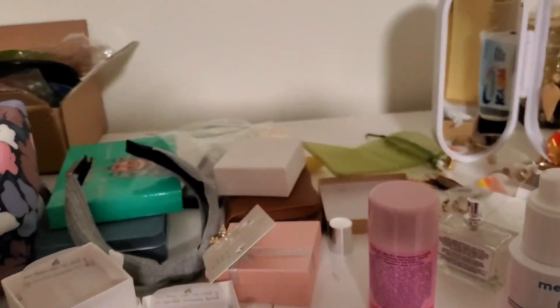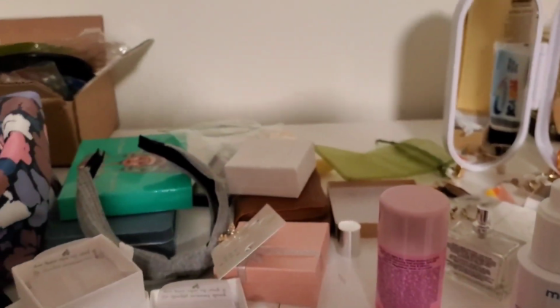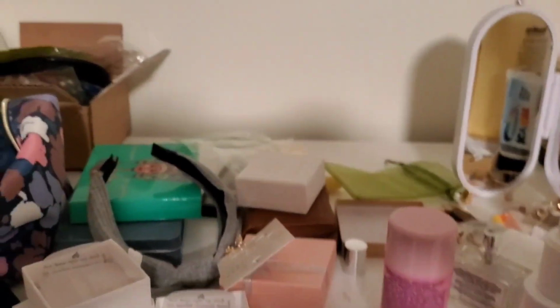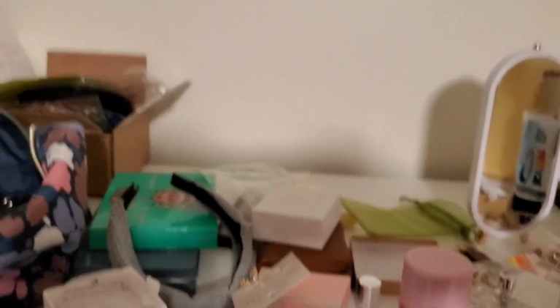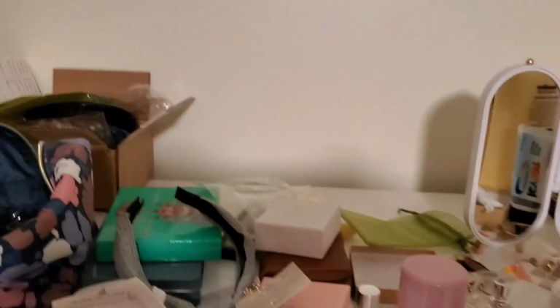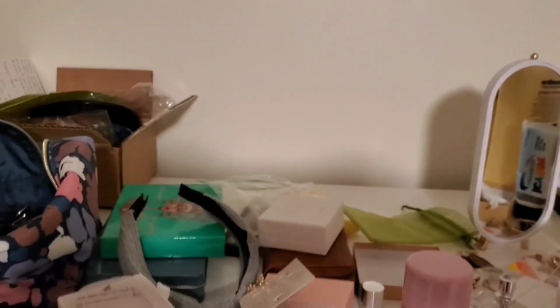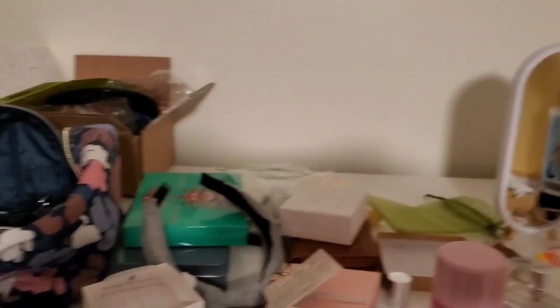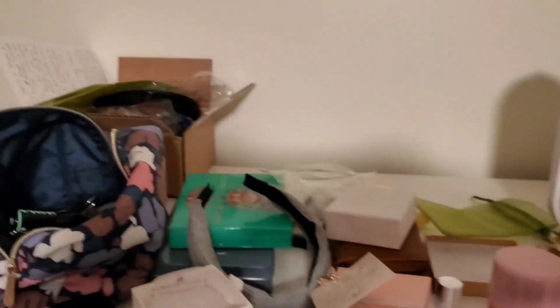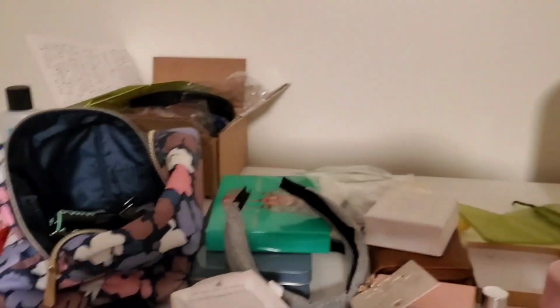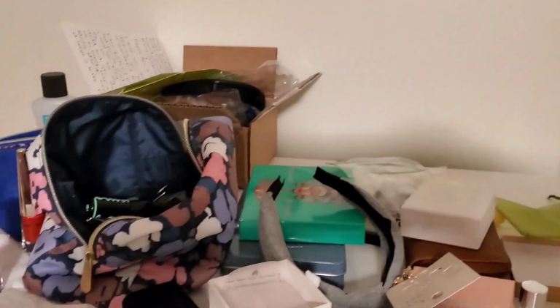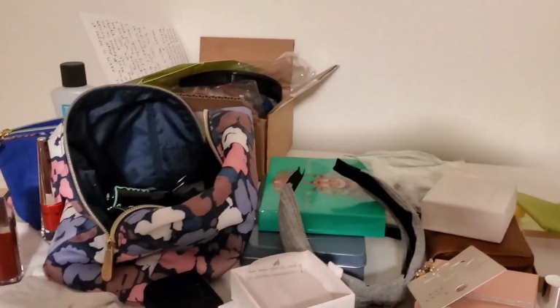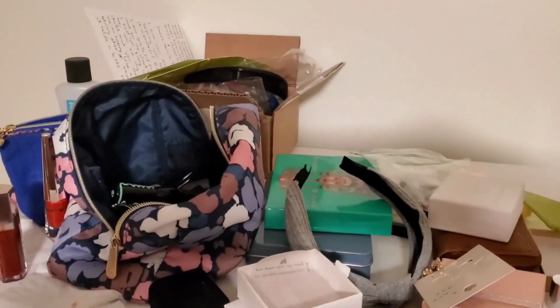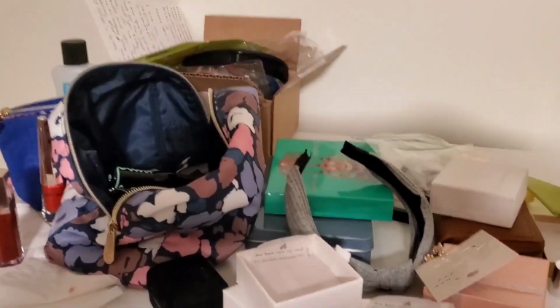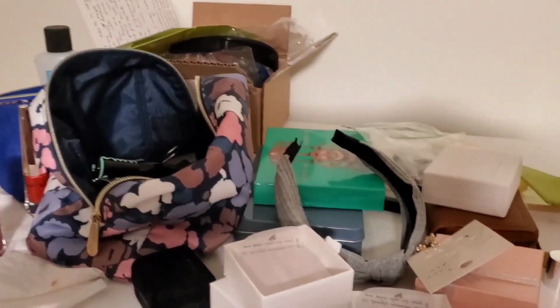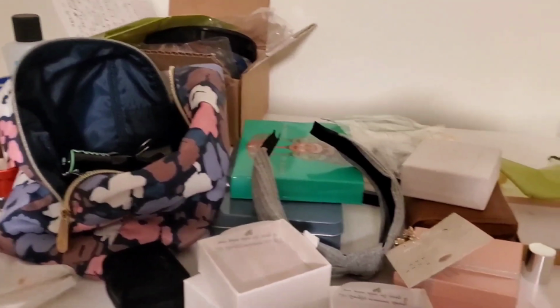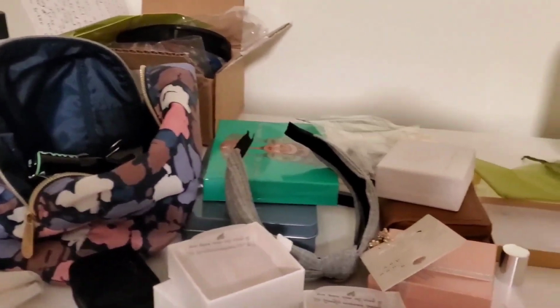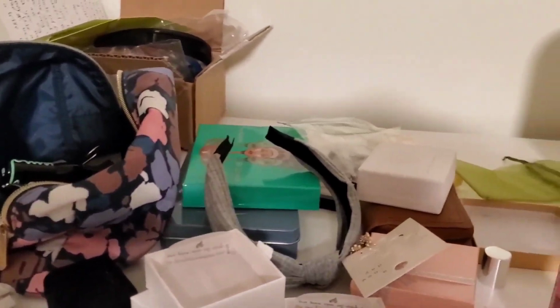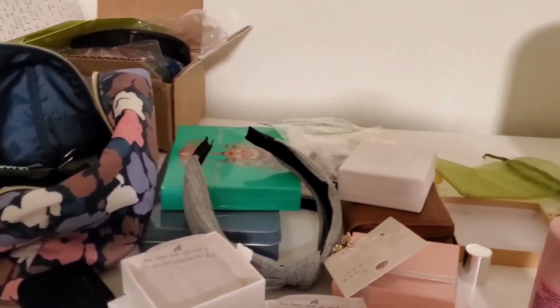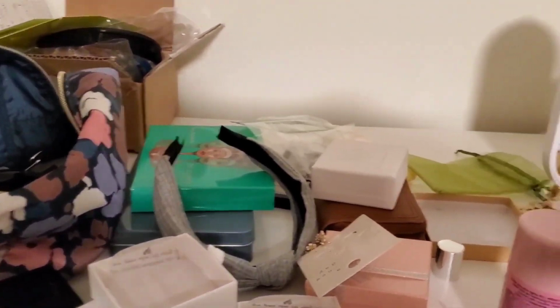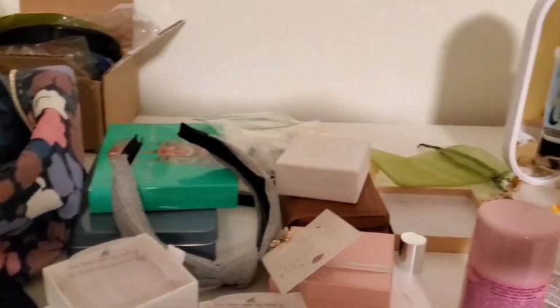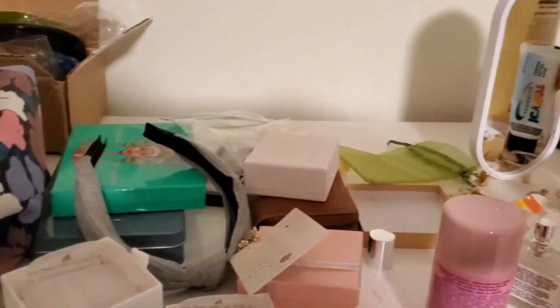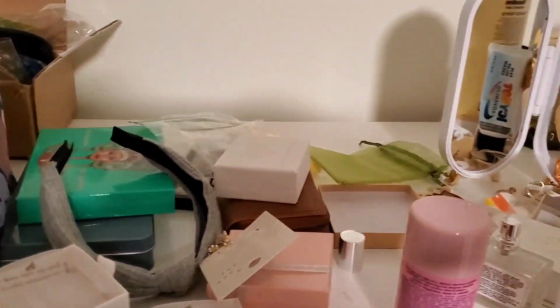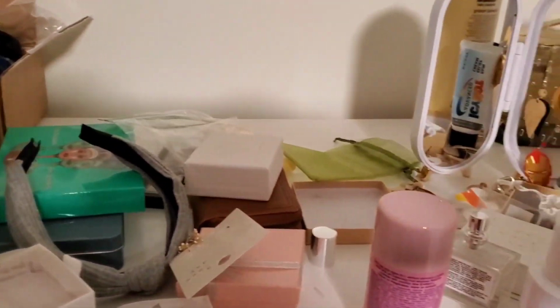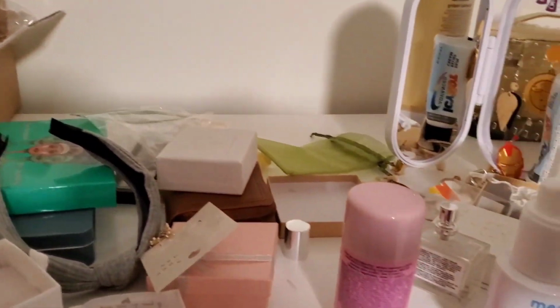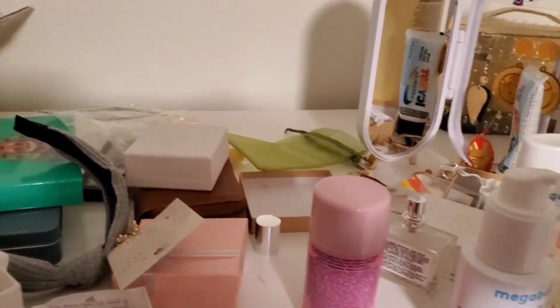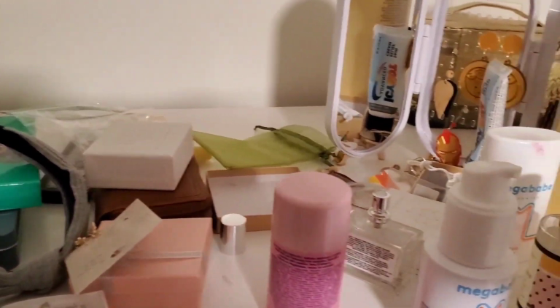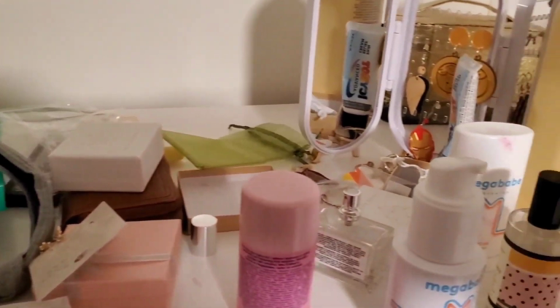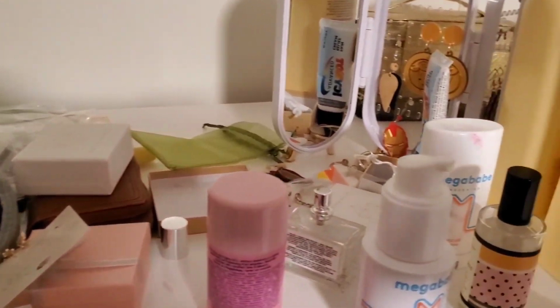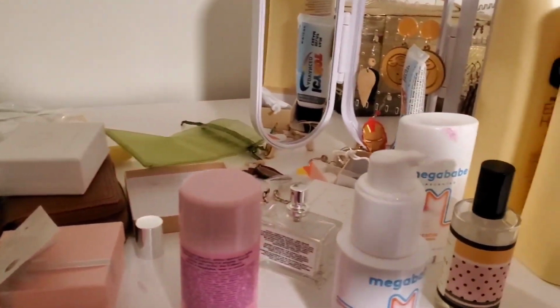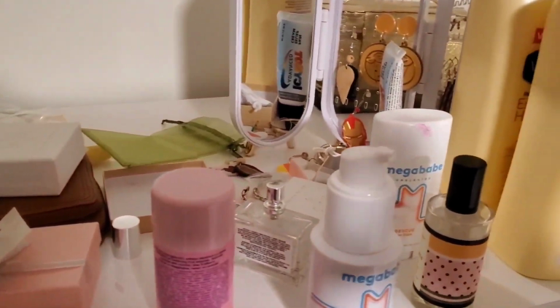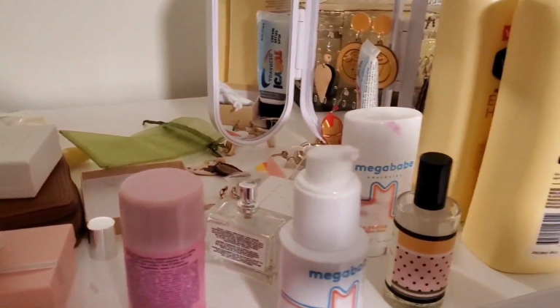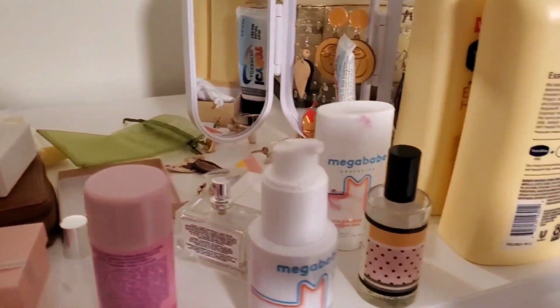Okay, so here is the top of my dresser. Yeah, it's a mess.